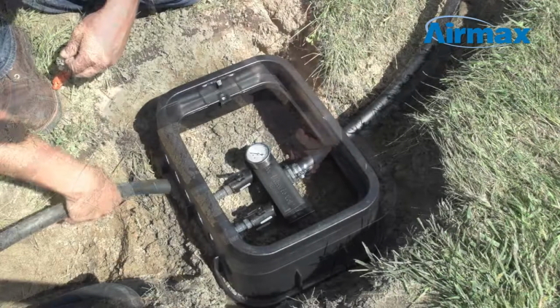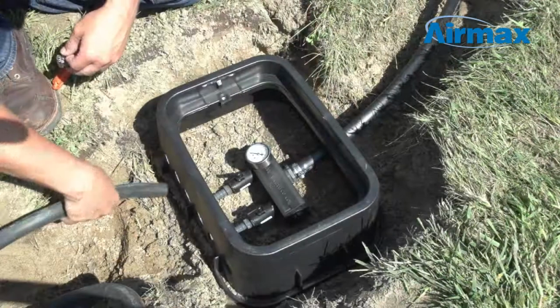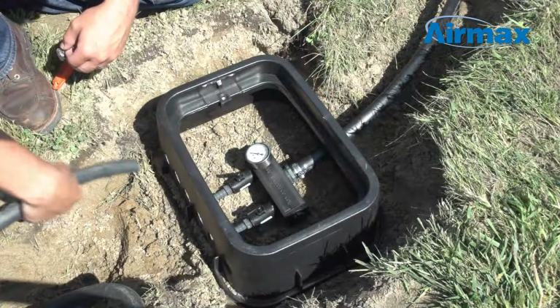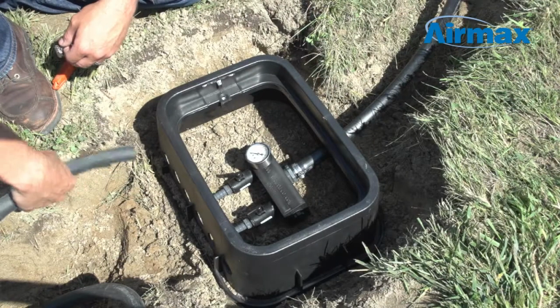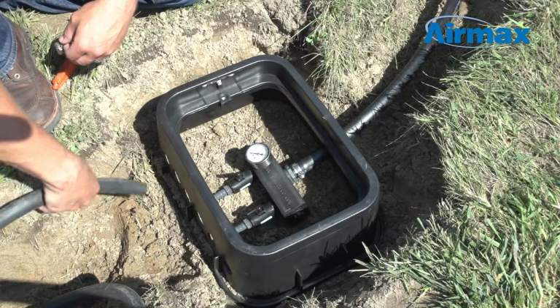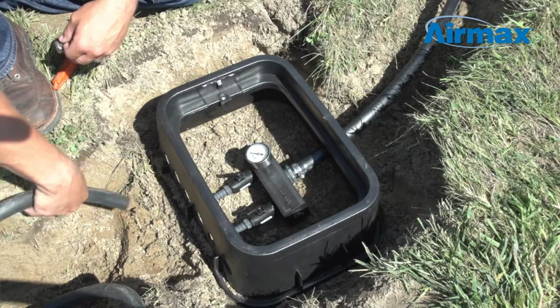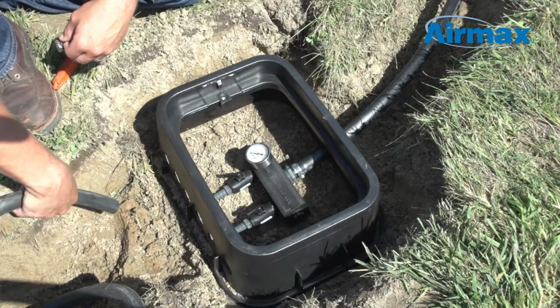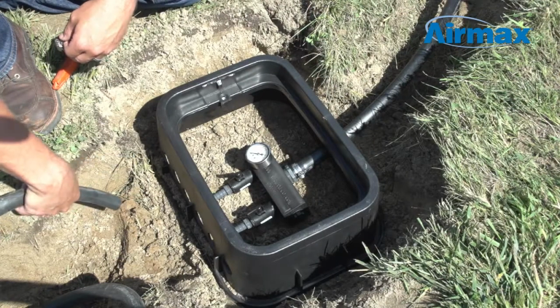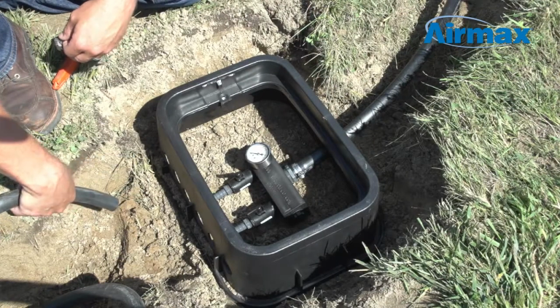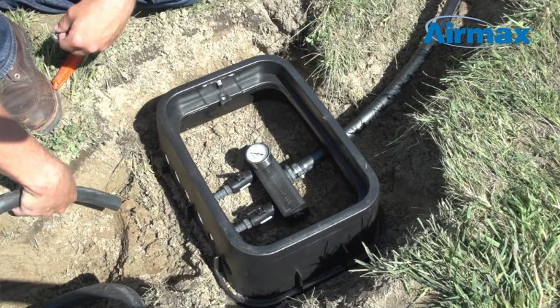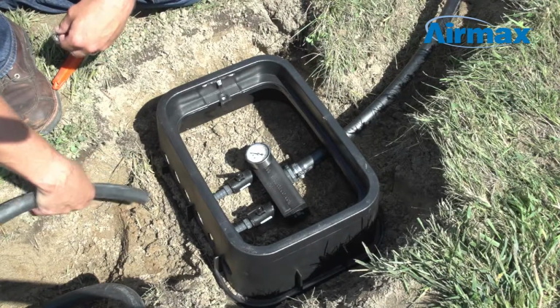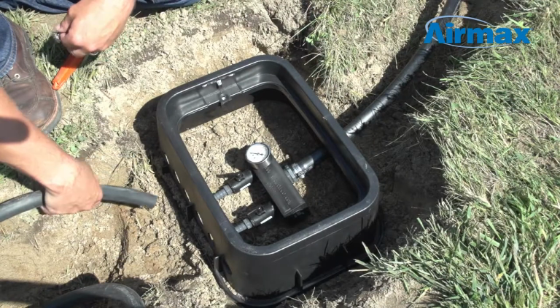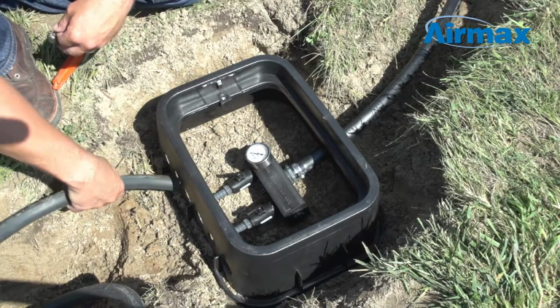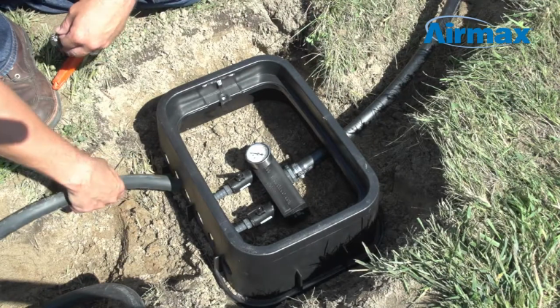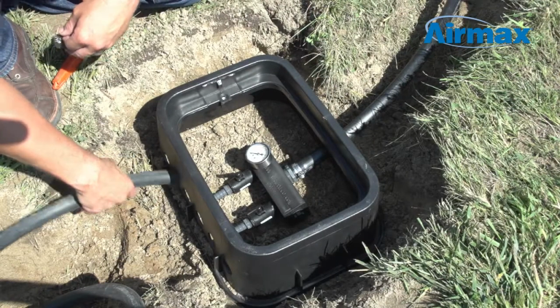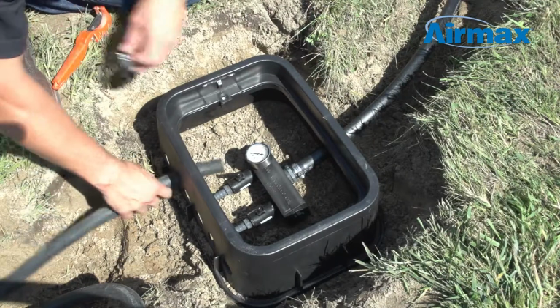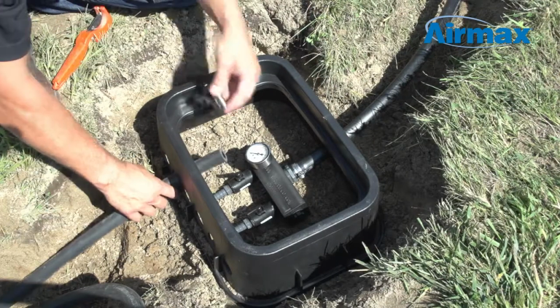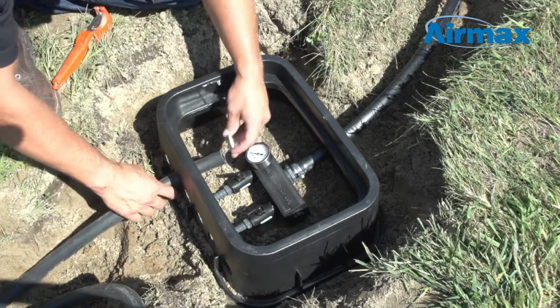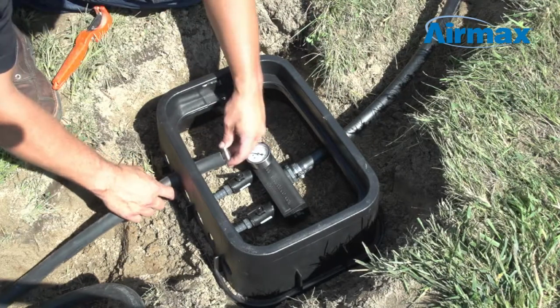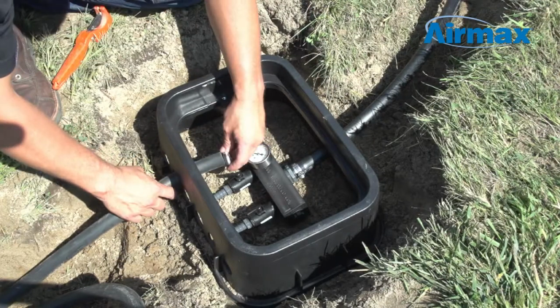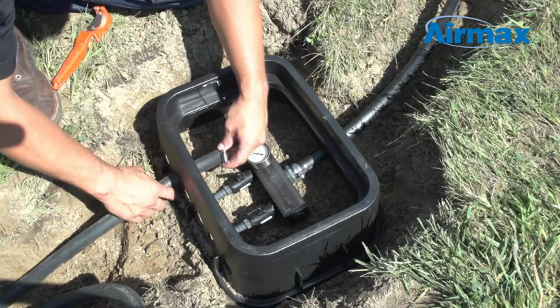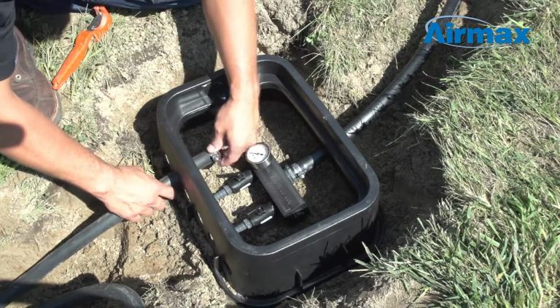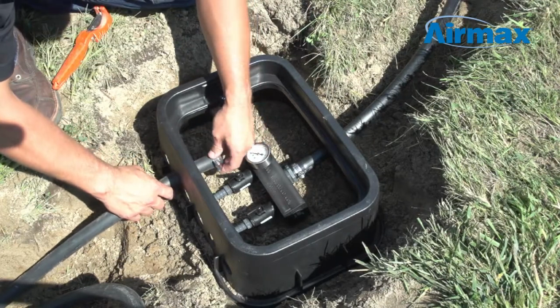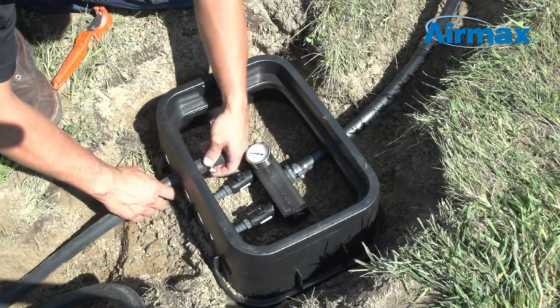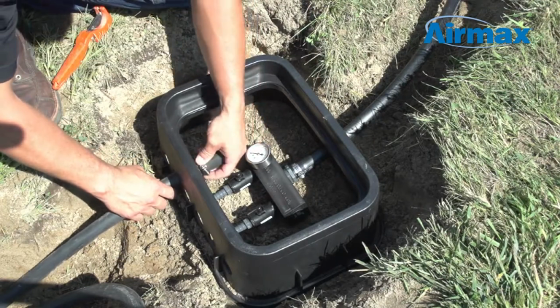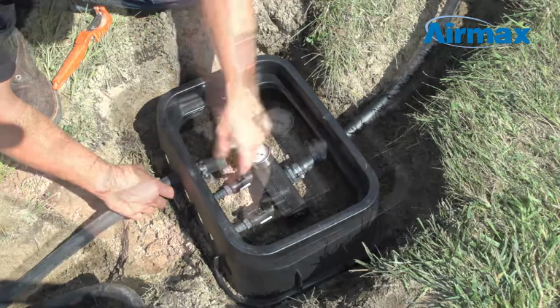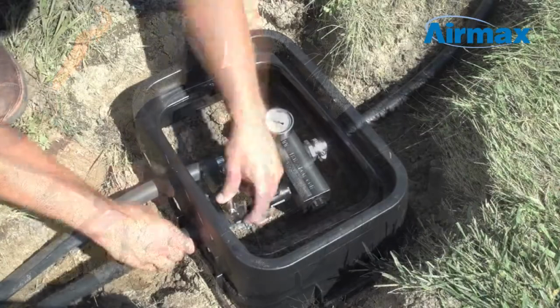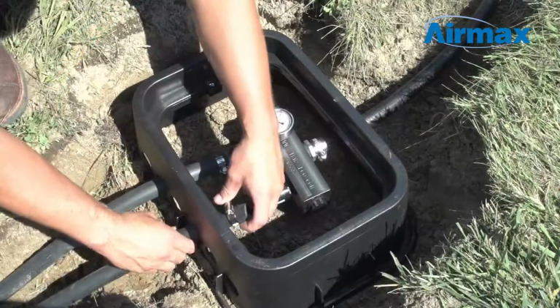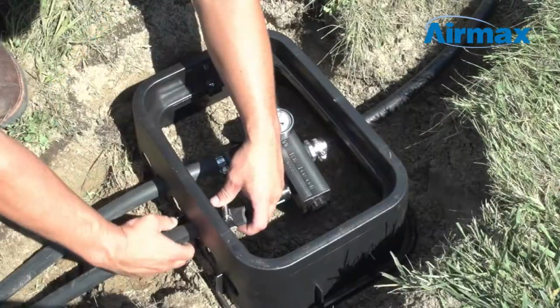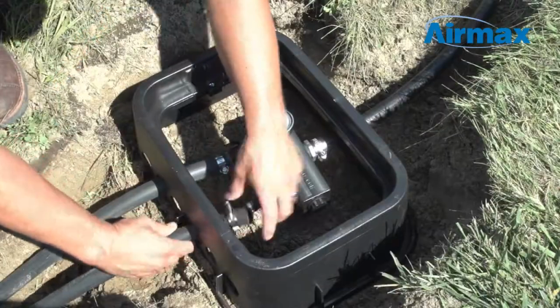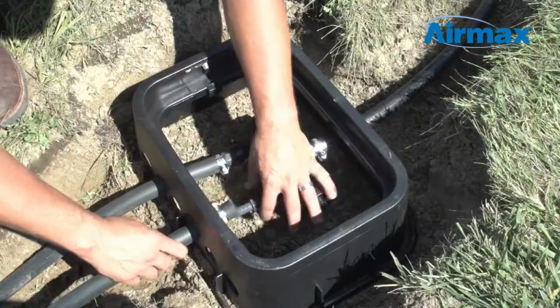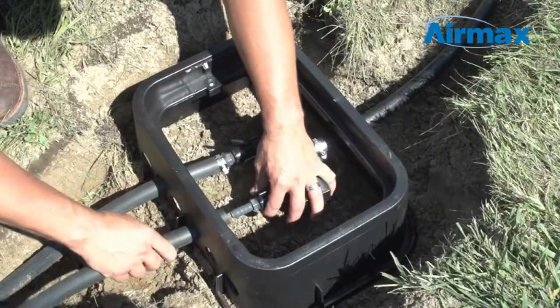Next, install the diffuser plates and feed the weighted airline for each diffuser into the remote manifold and secure the connection with a hose clamp.